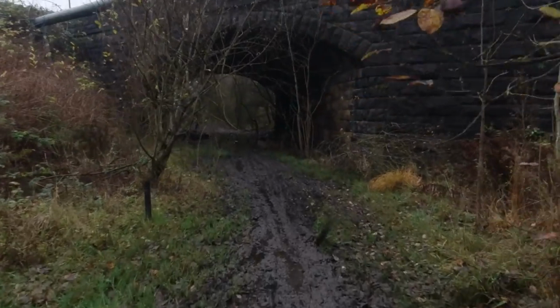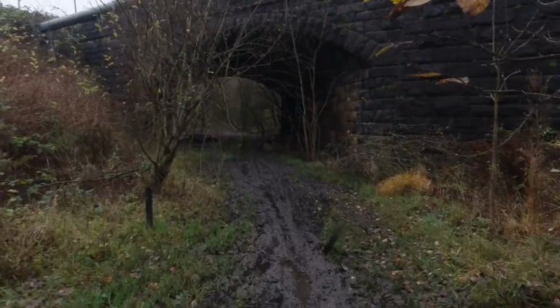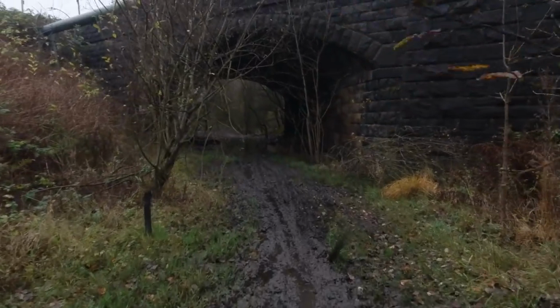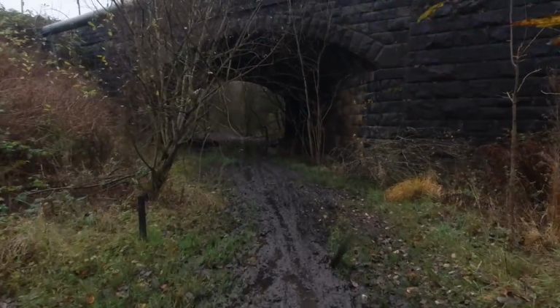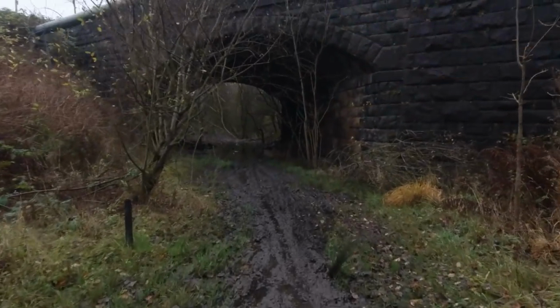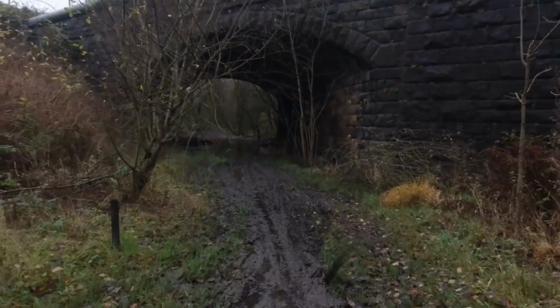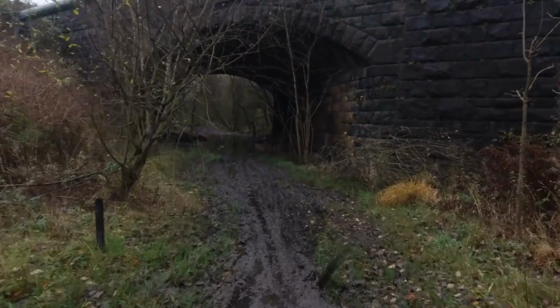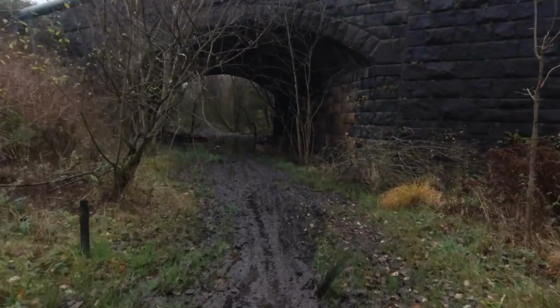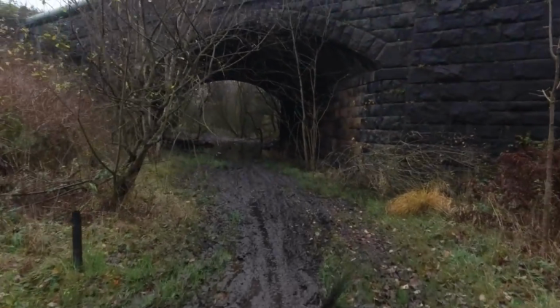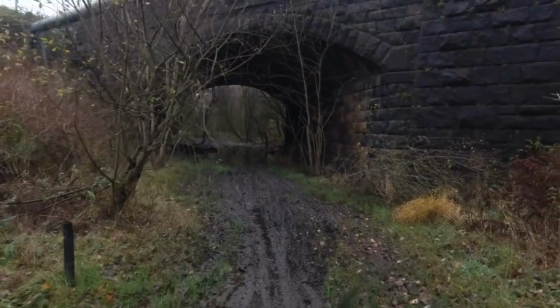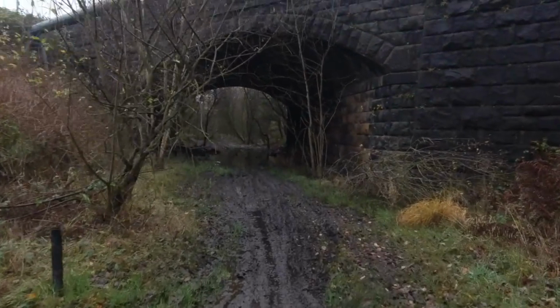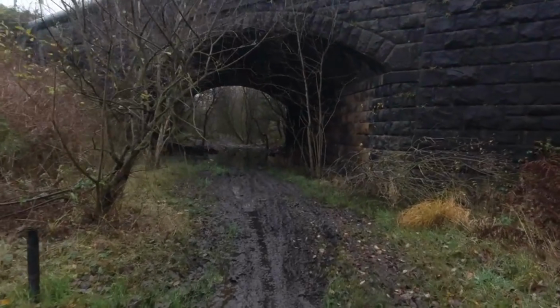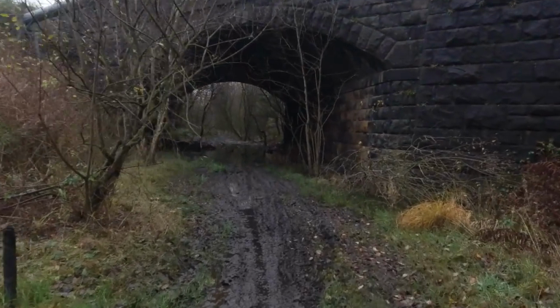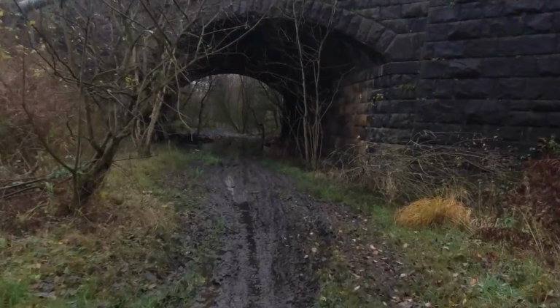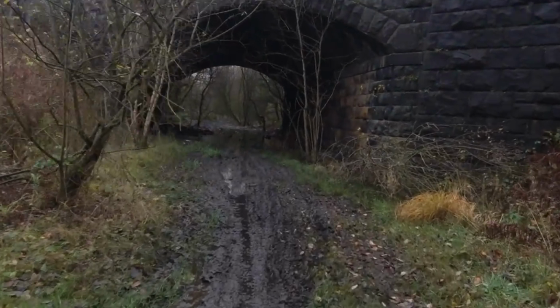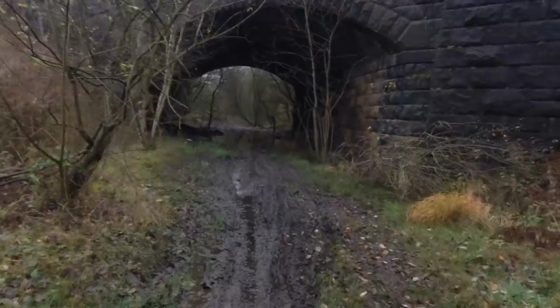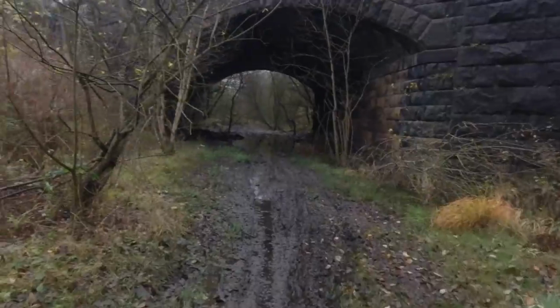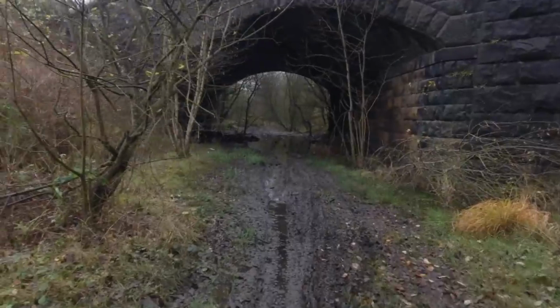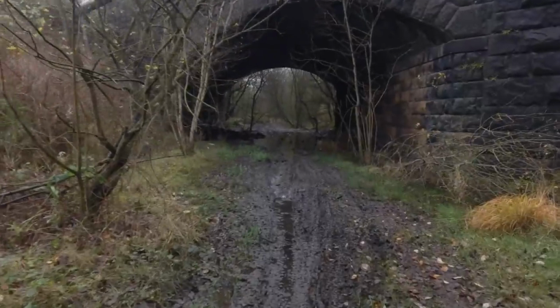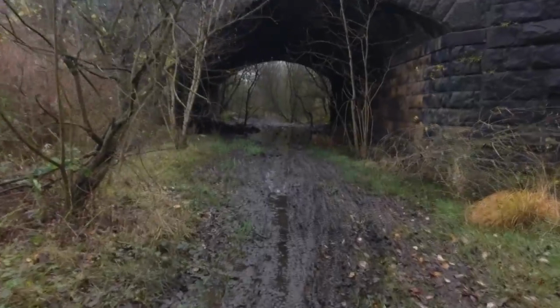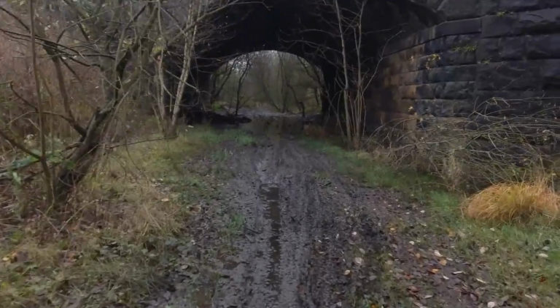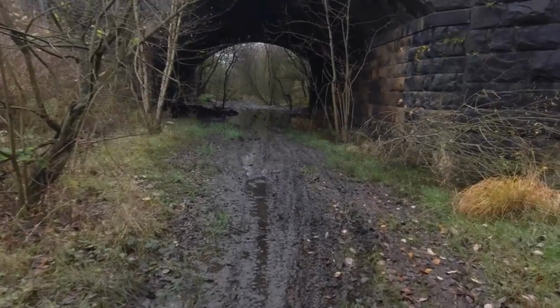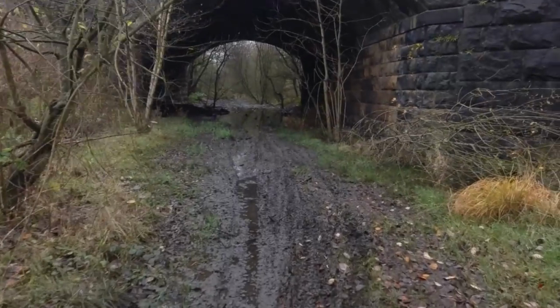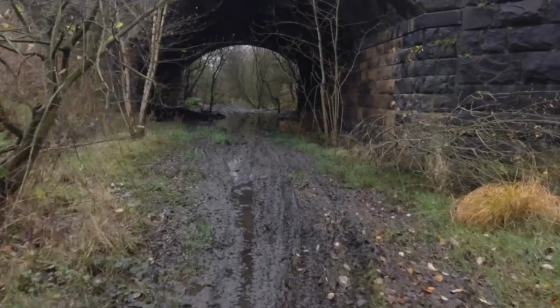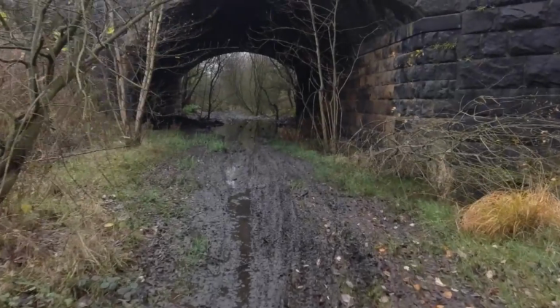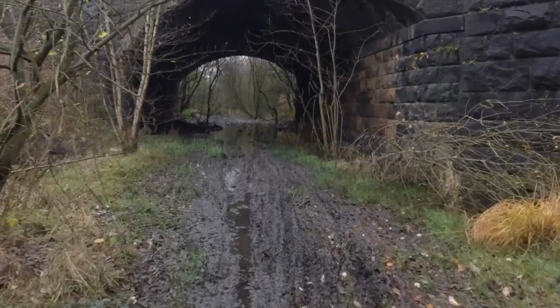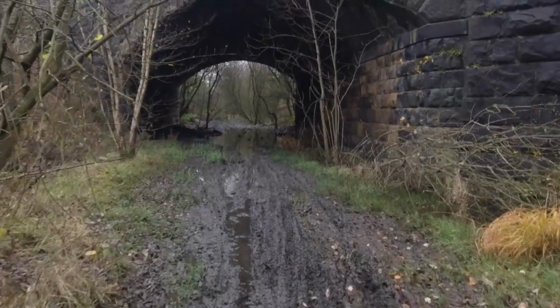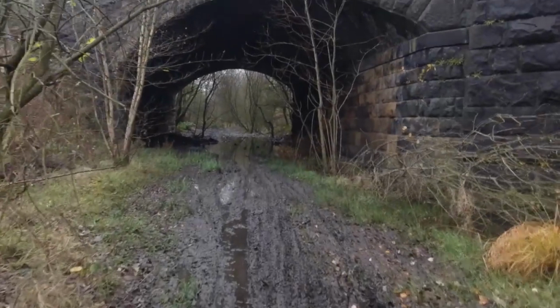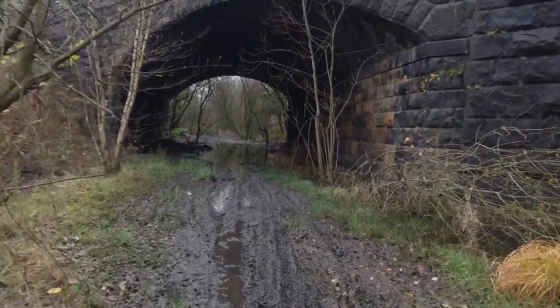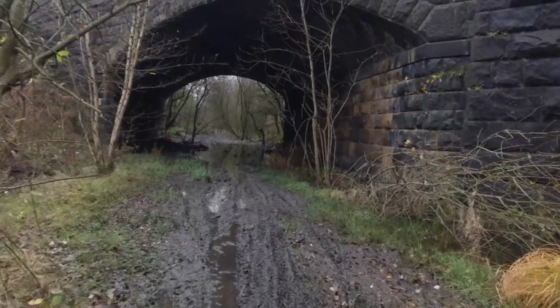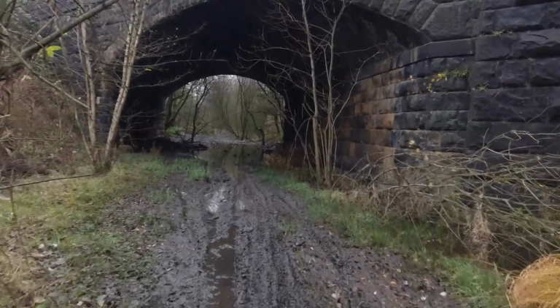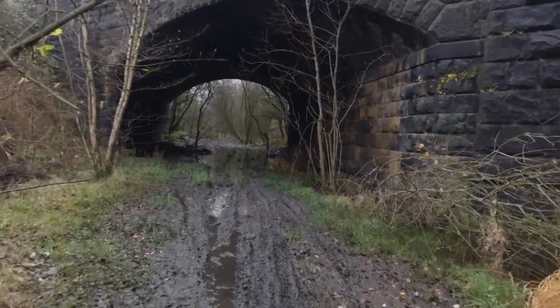We're now heading under Station Road railway bridge — you're definitely going to need your wellies for this bit.